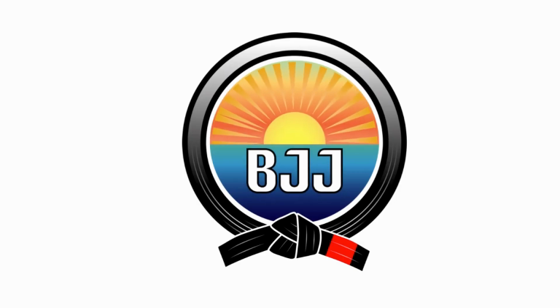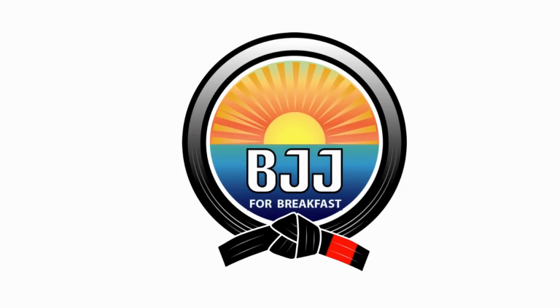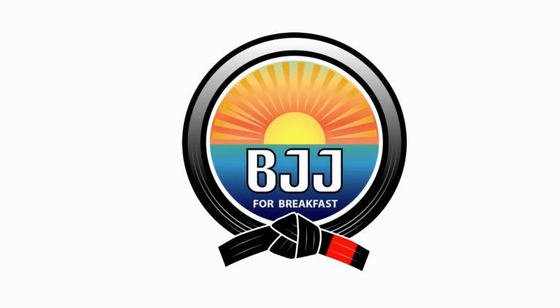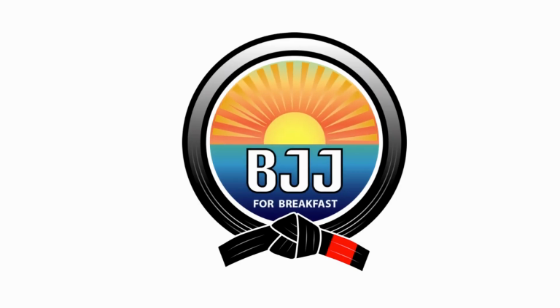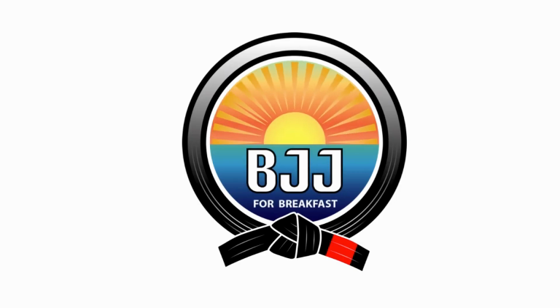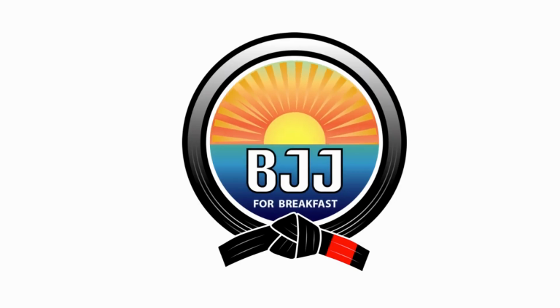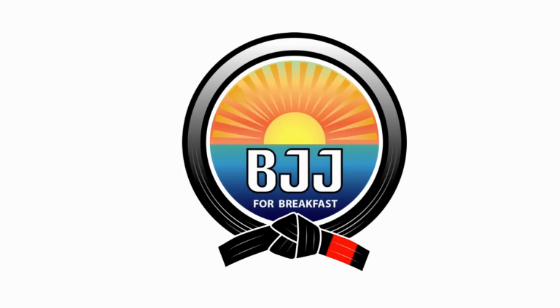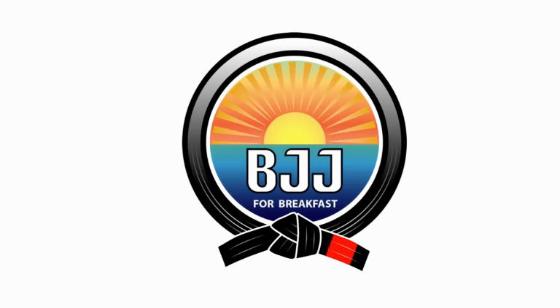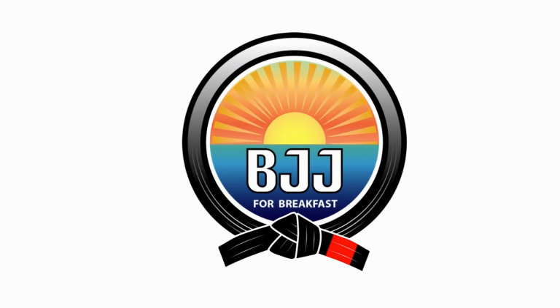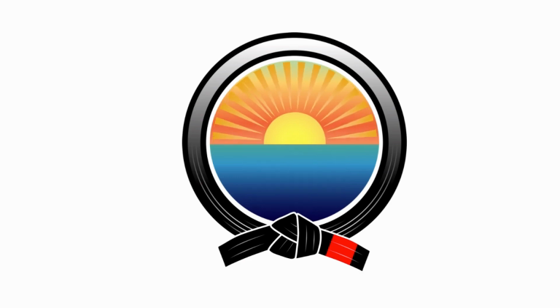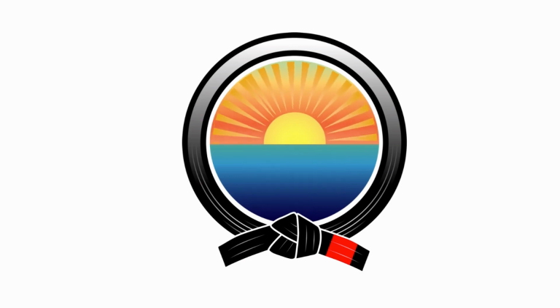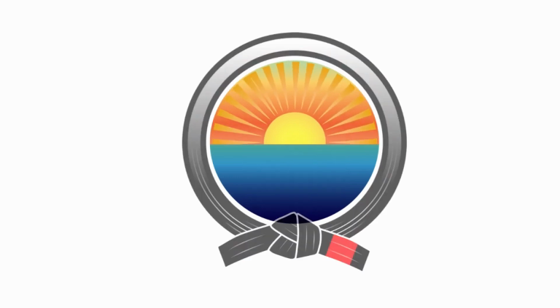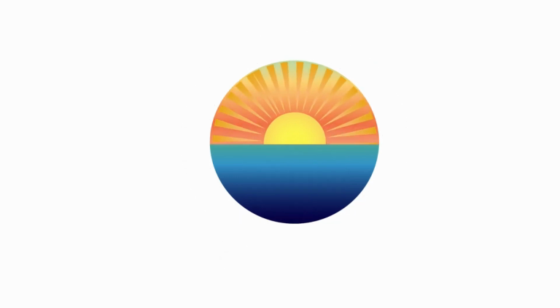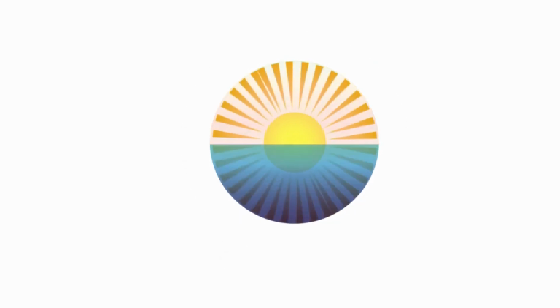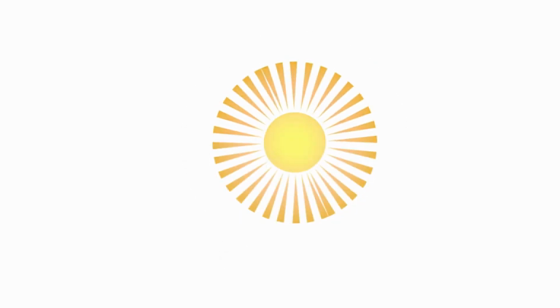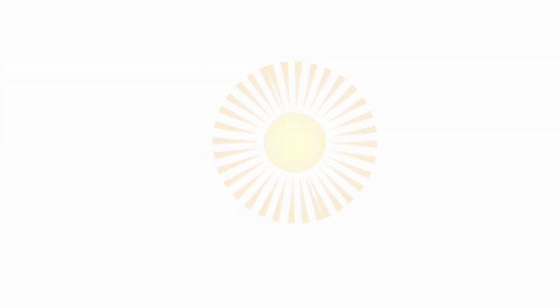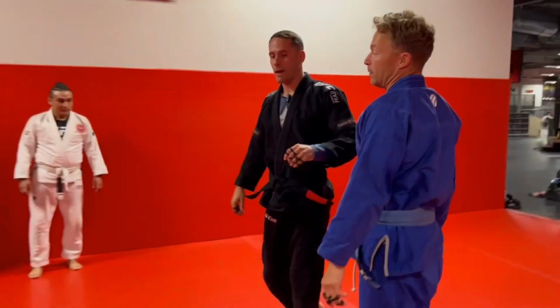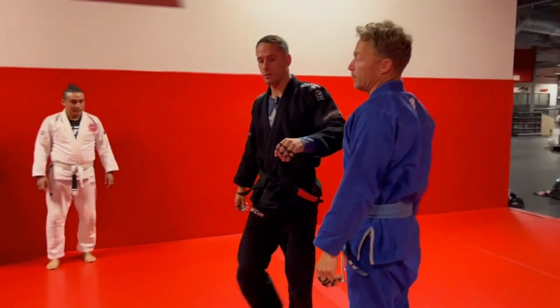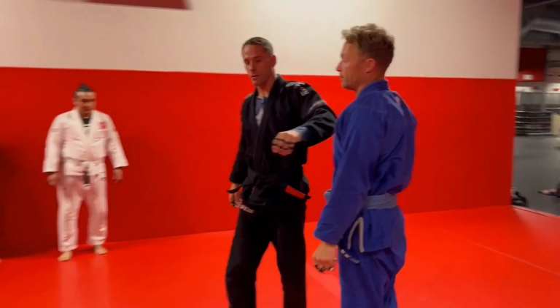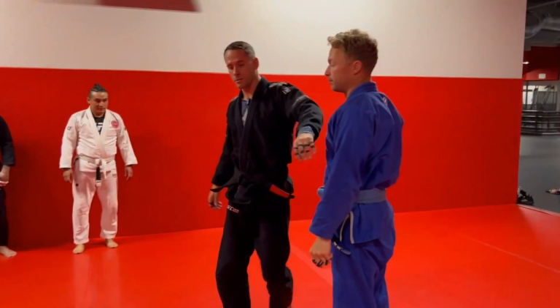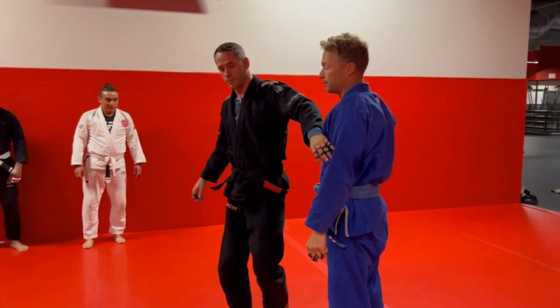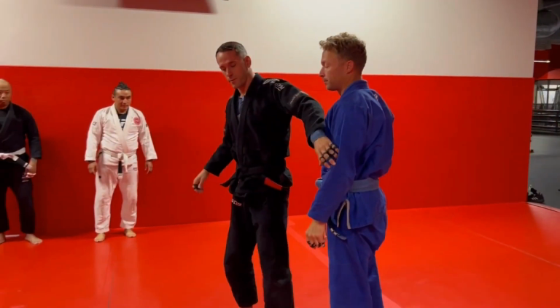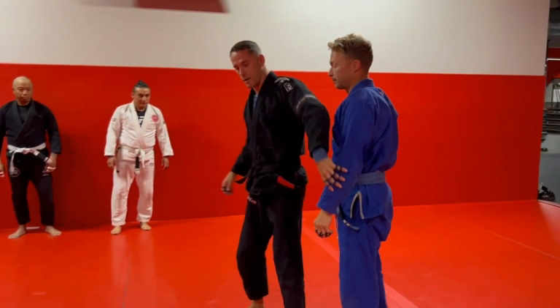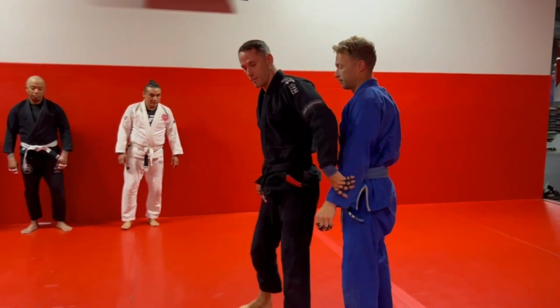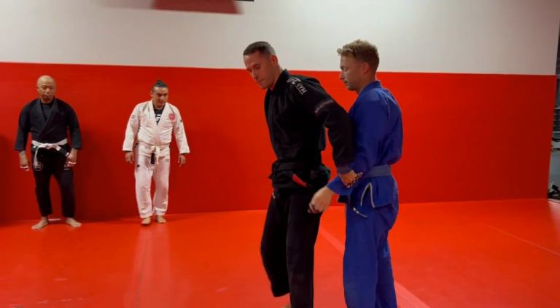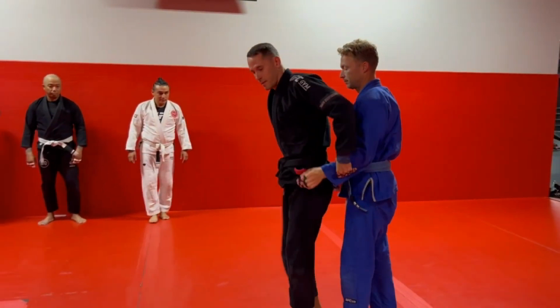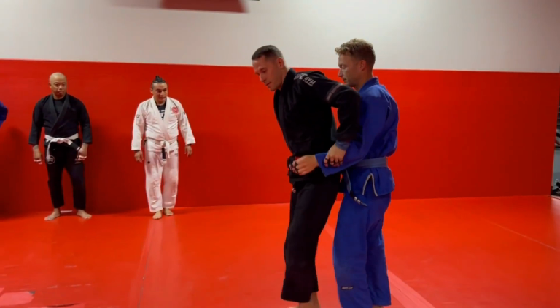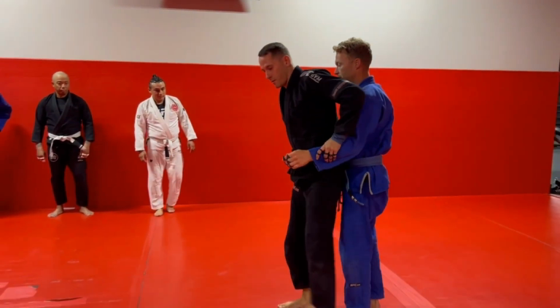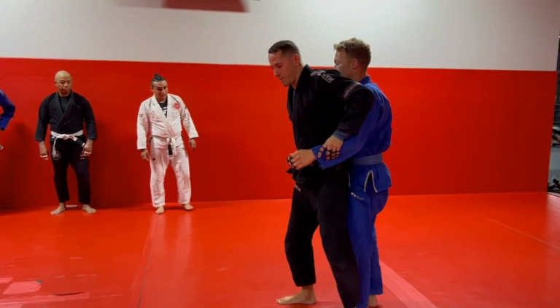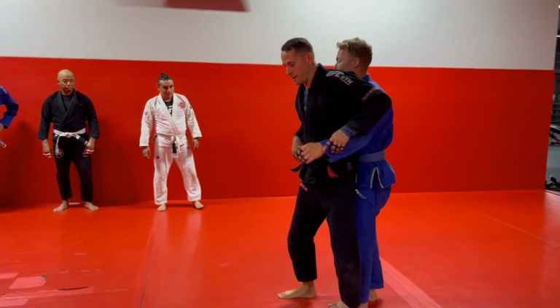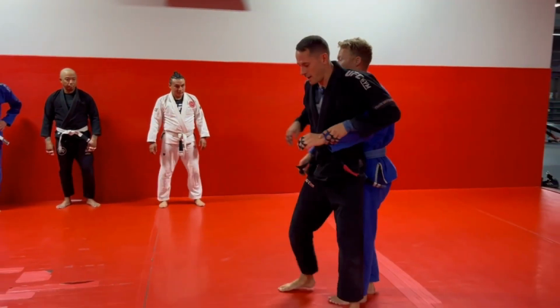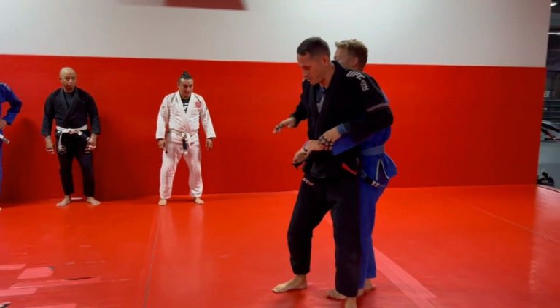BJJ for breakfast. Matt returns from rear body lock.